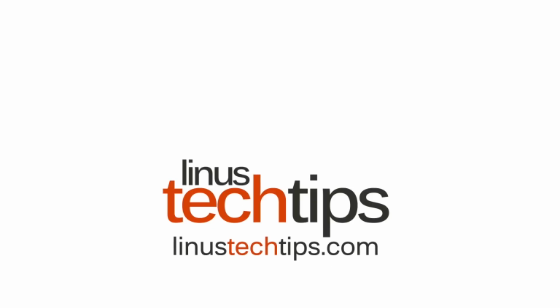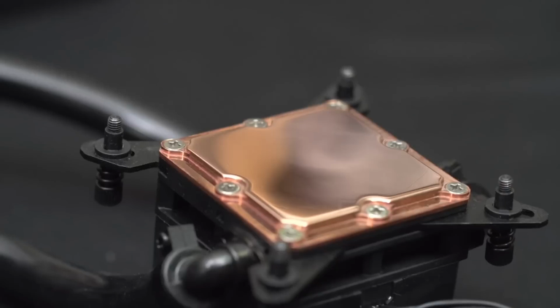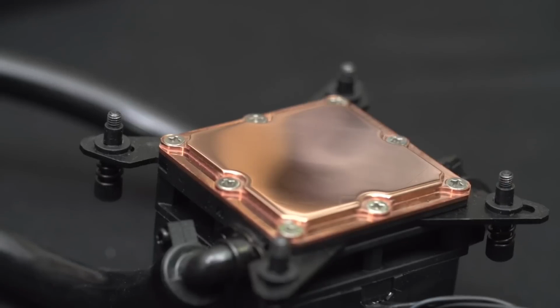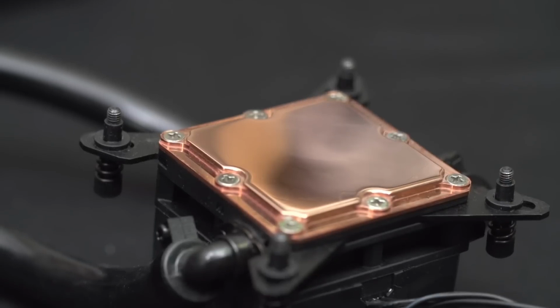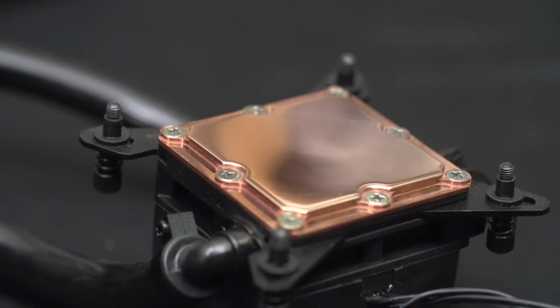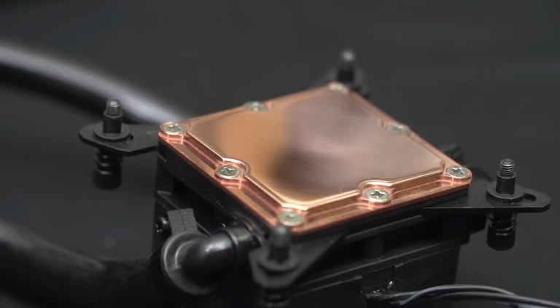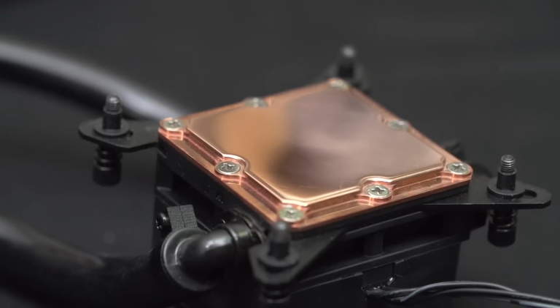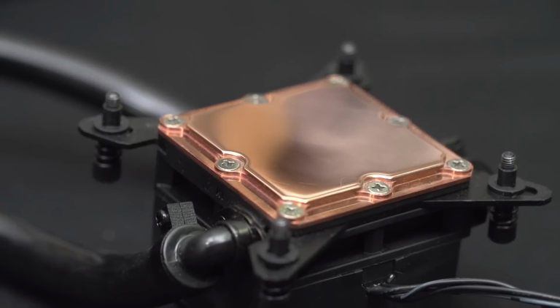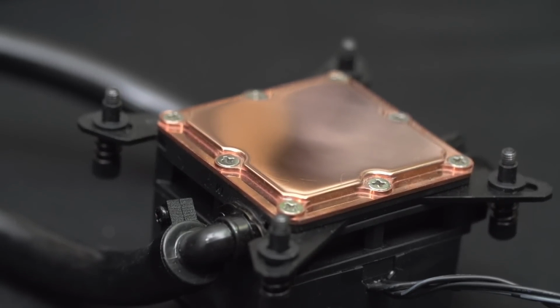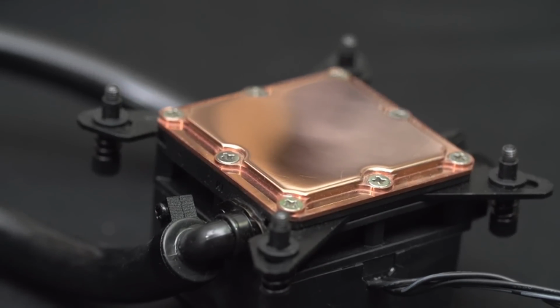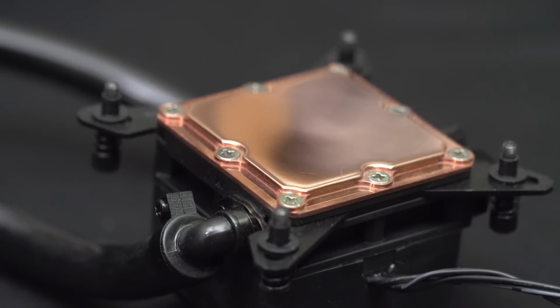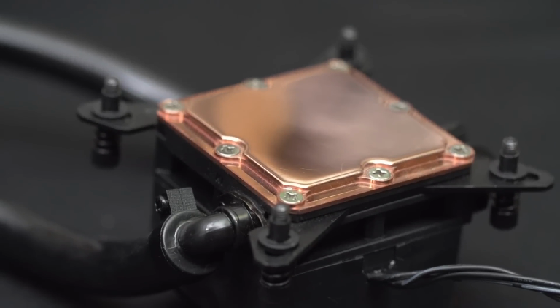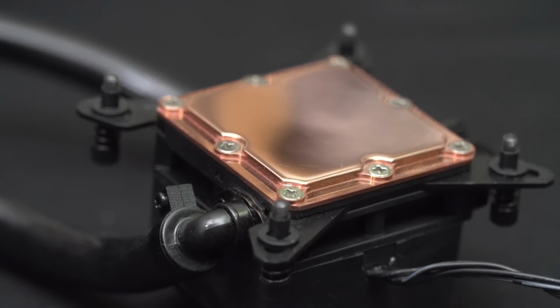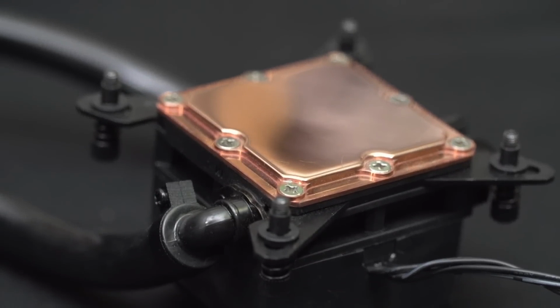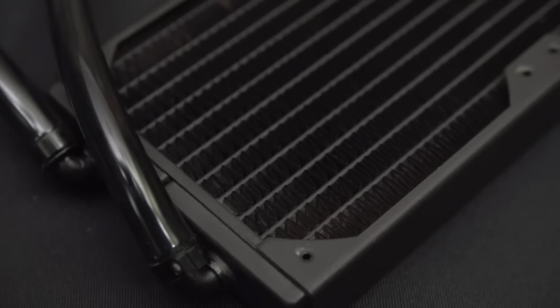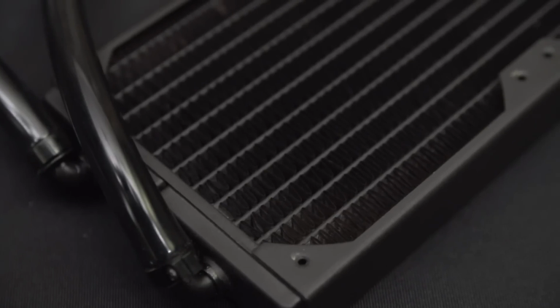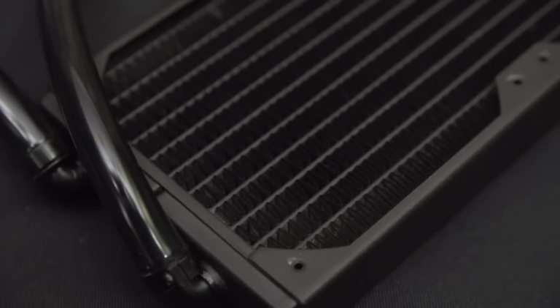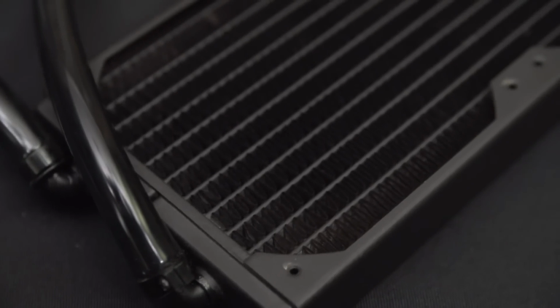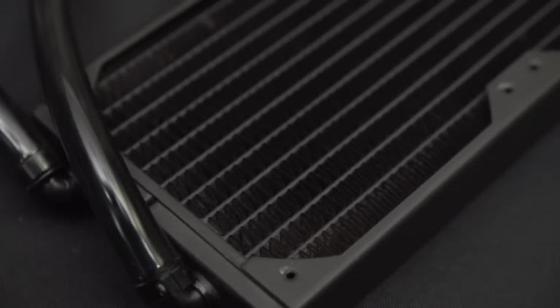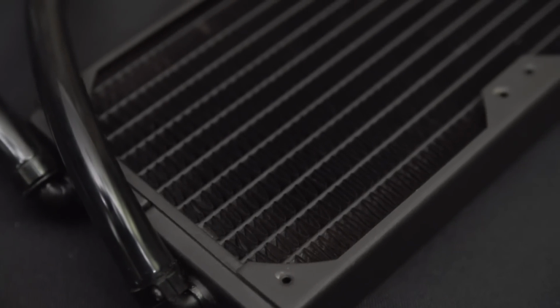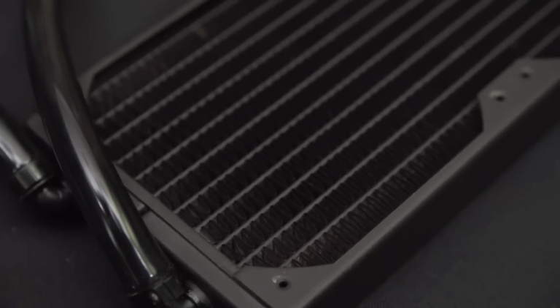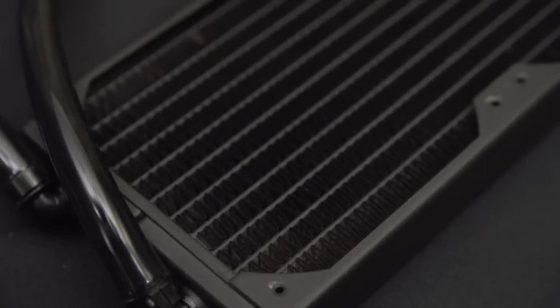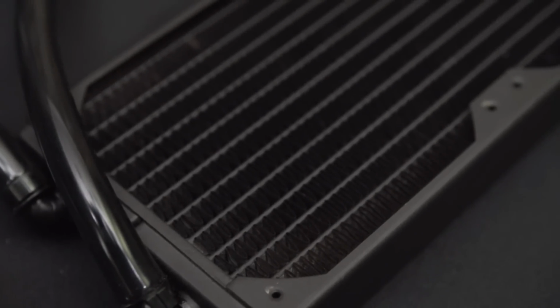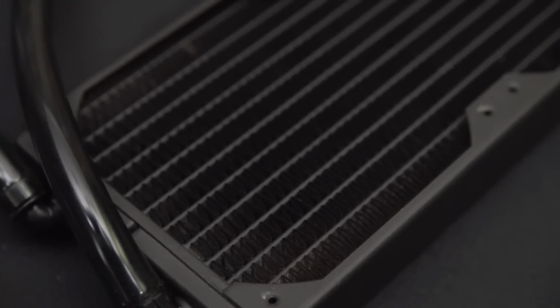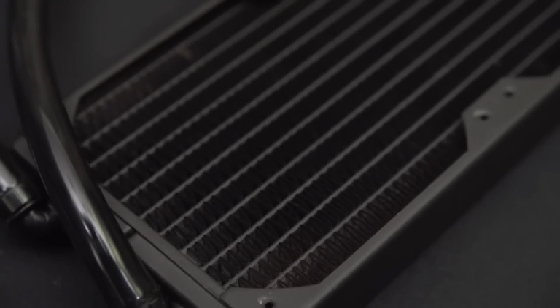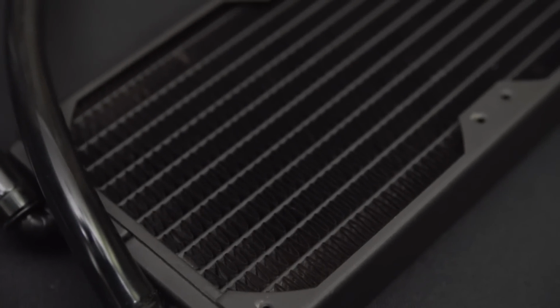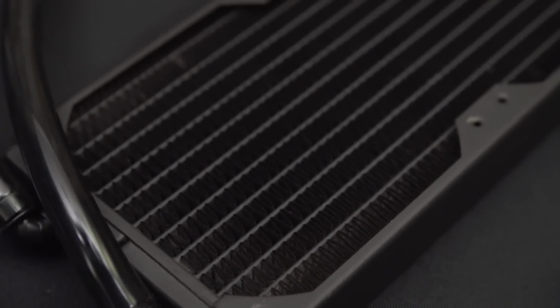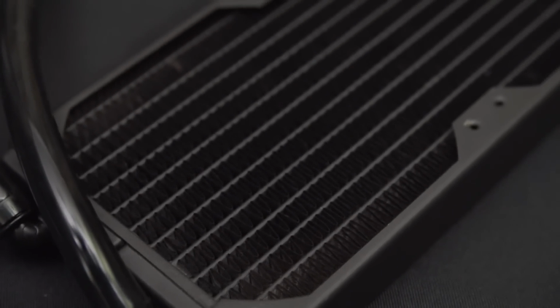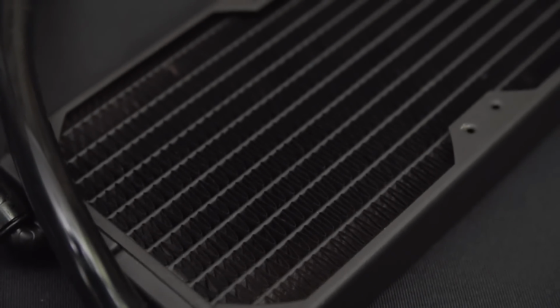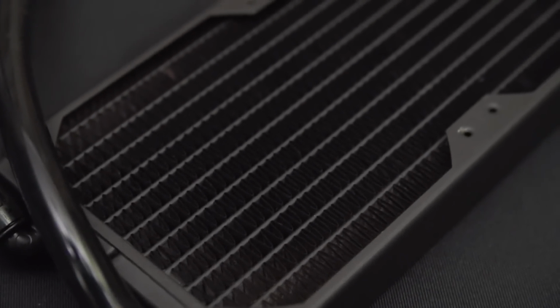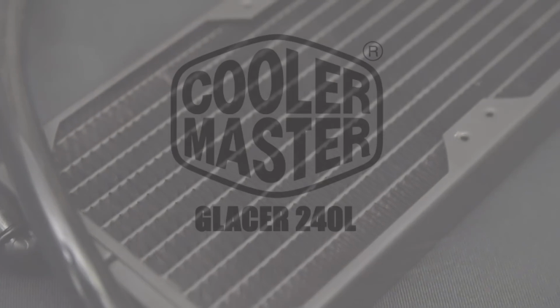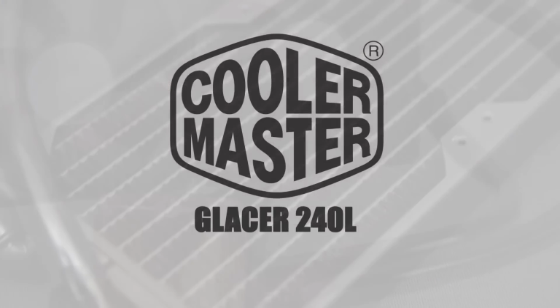The Cooler Master Glacier 240L CPU Cooler delivers the convenience of an all-in-one and the performance of a custom water cooler.